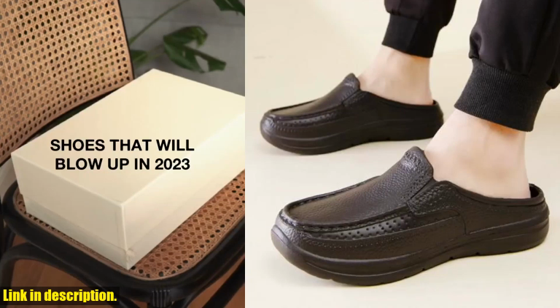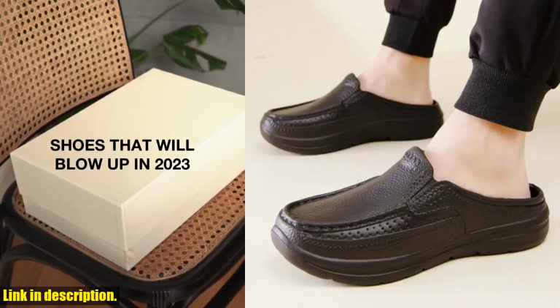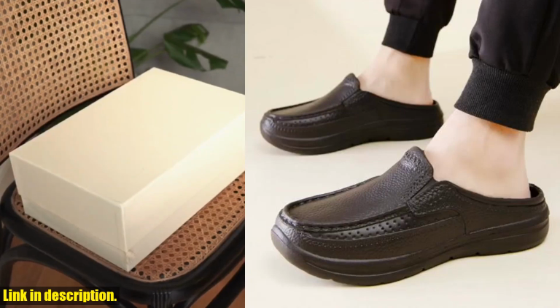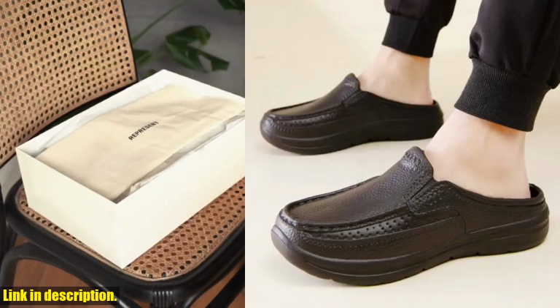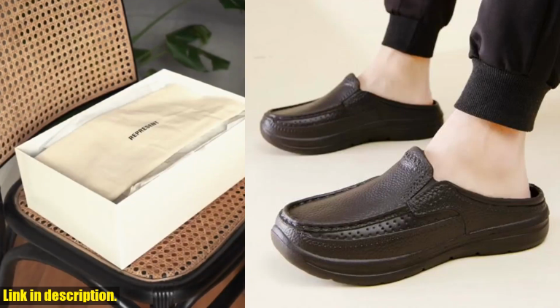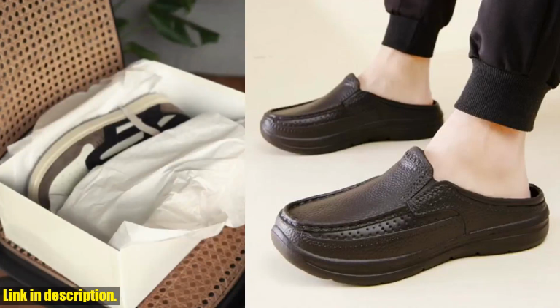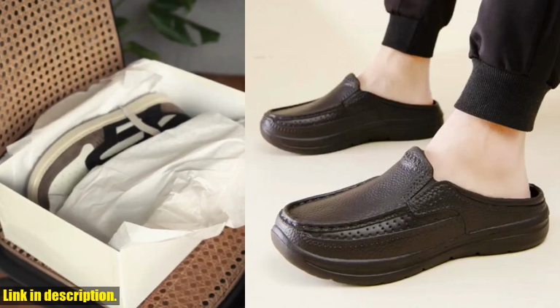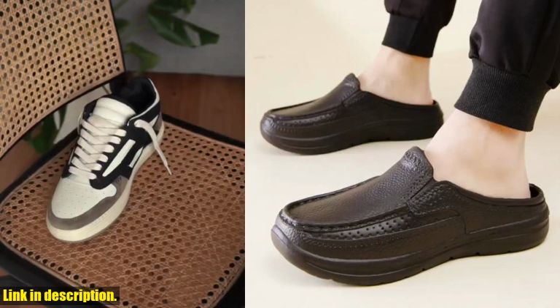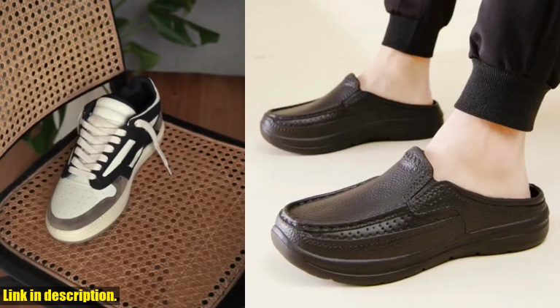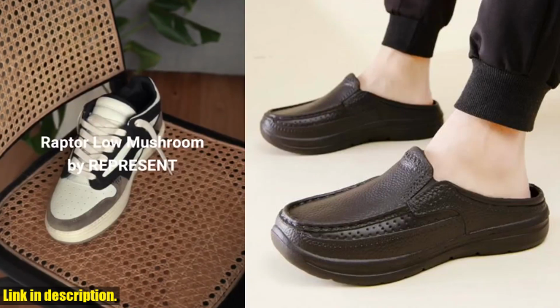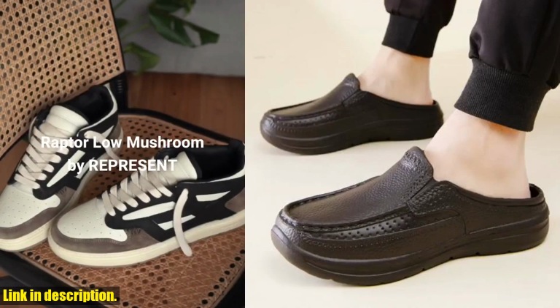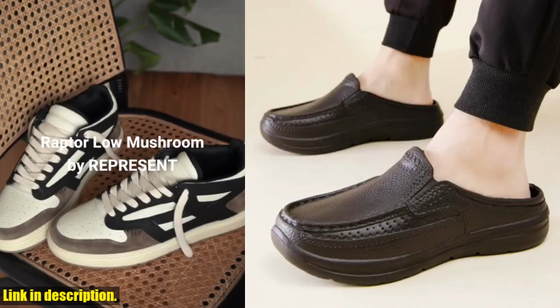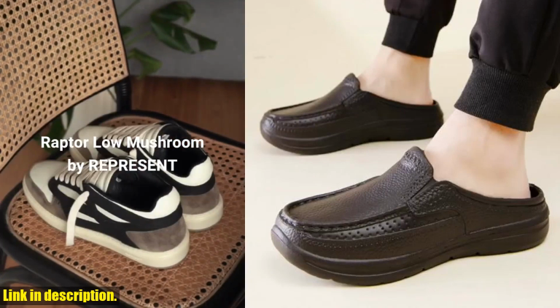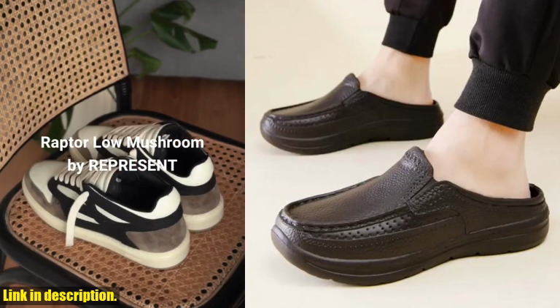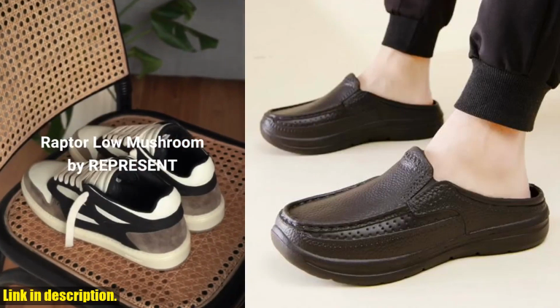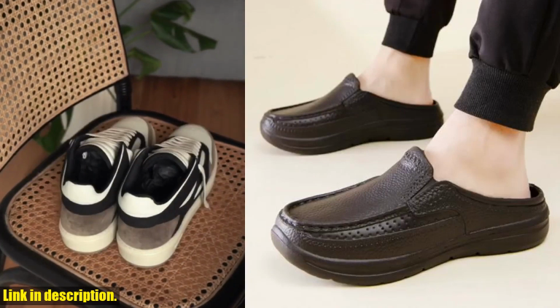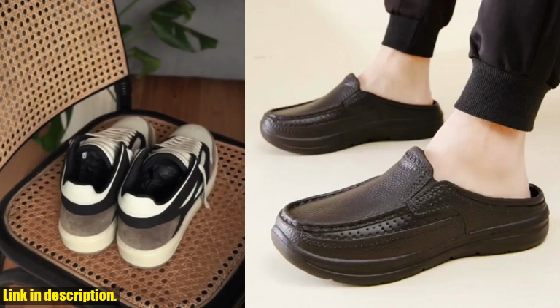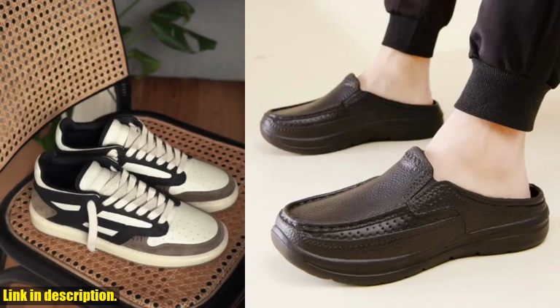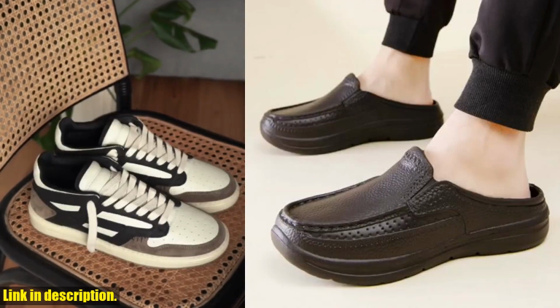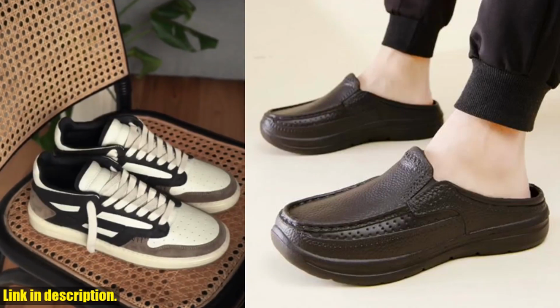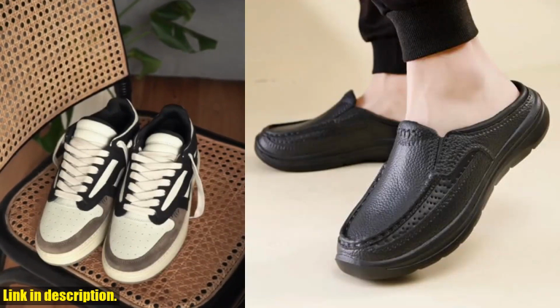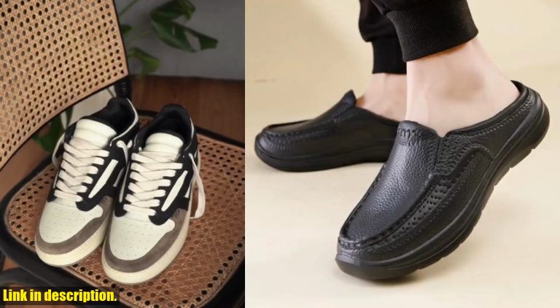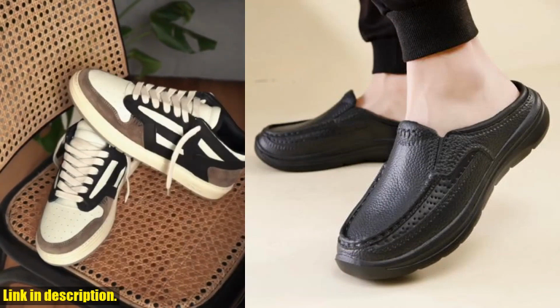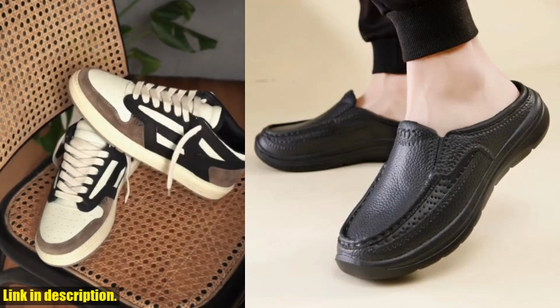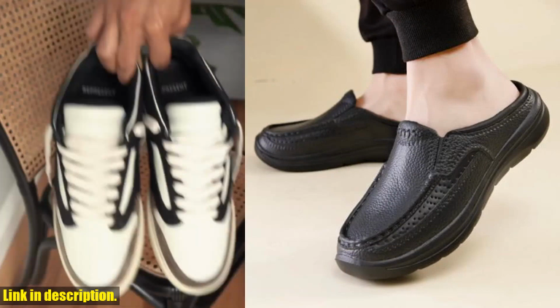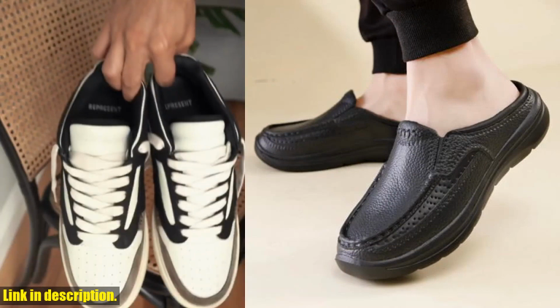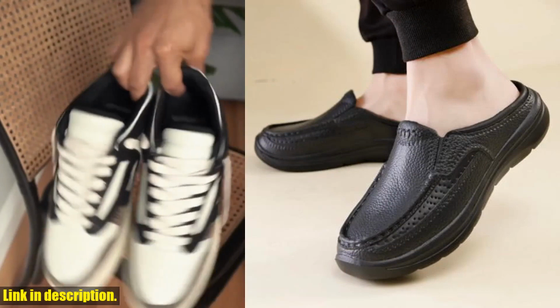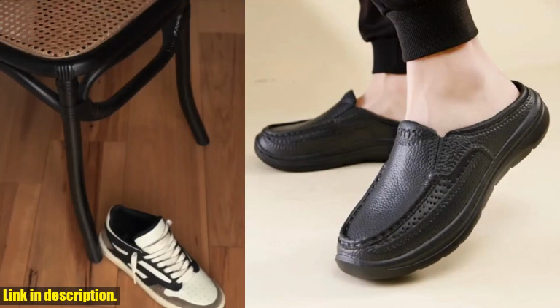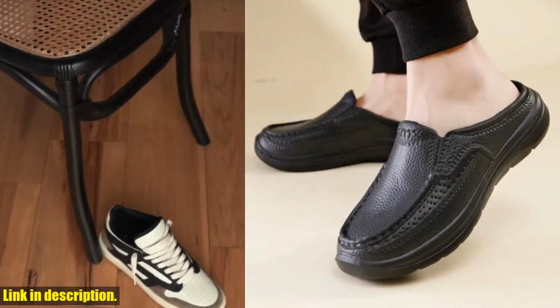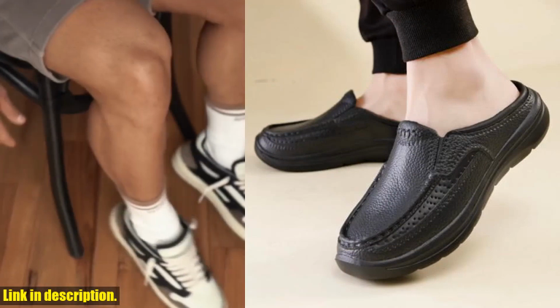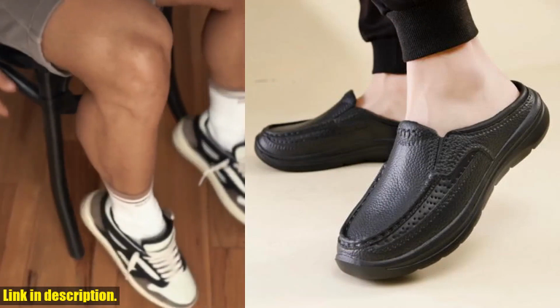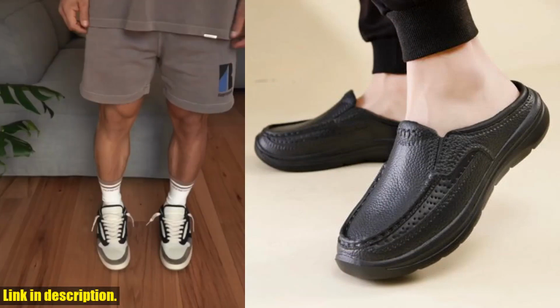Hey there! Welcome back to our channel. Today, I am excited to share with you an amazing review of the latest men's shoes for spring and summer.